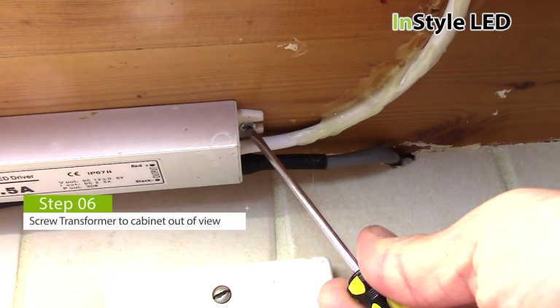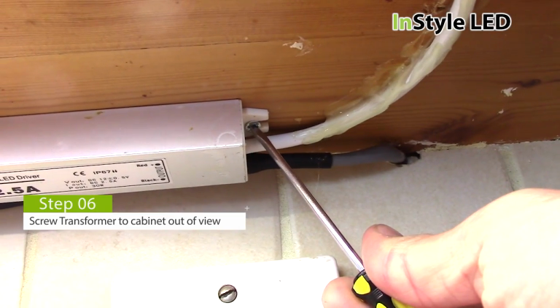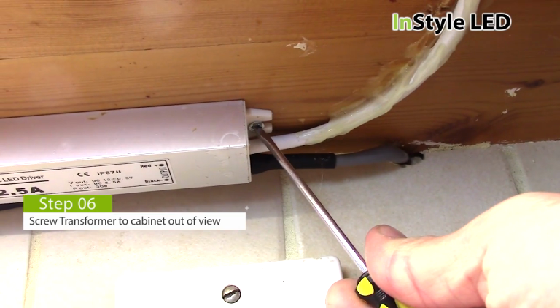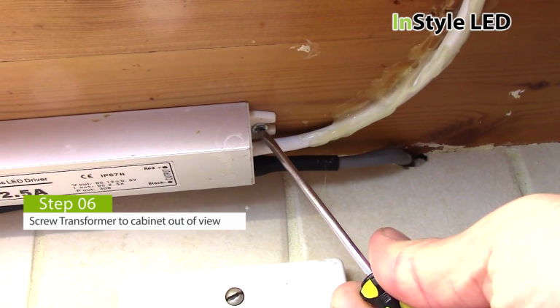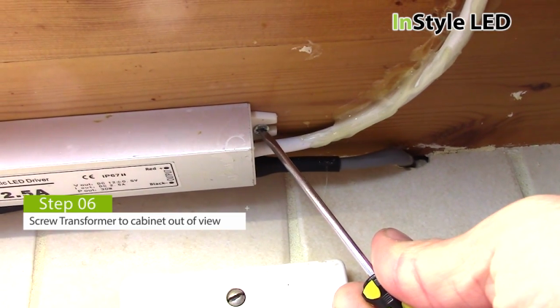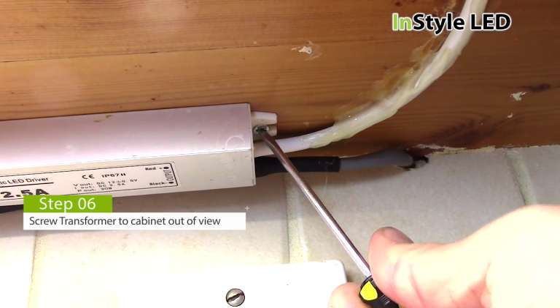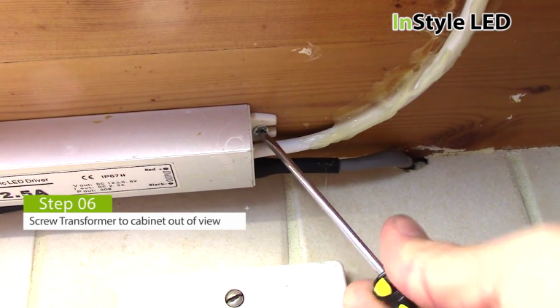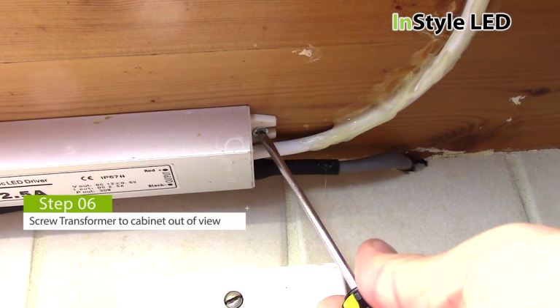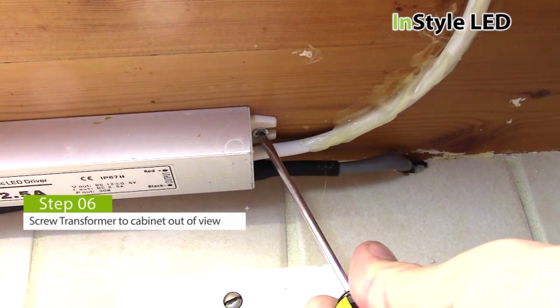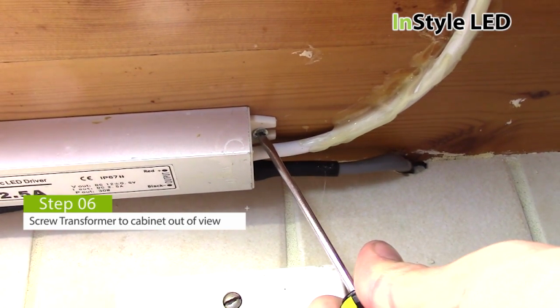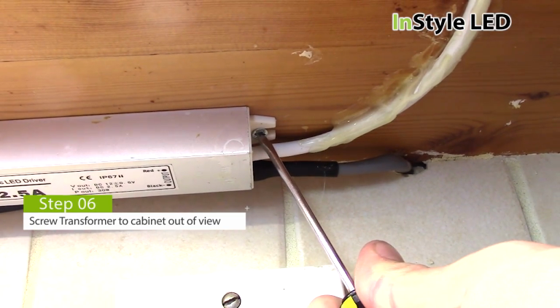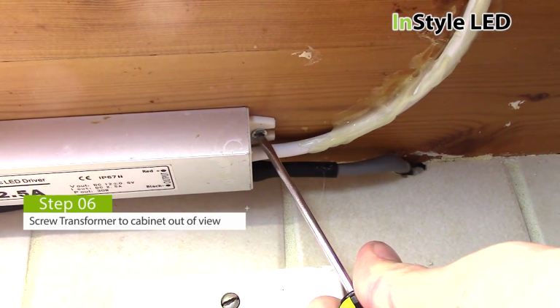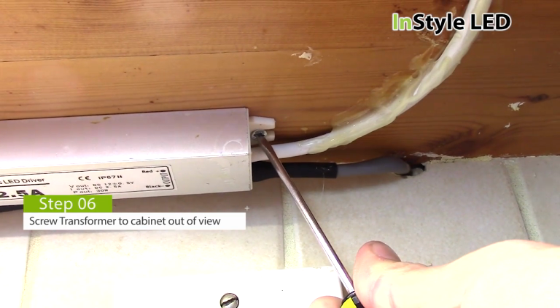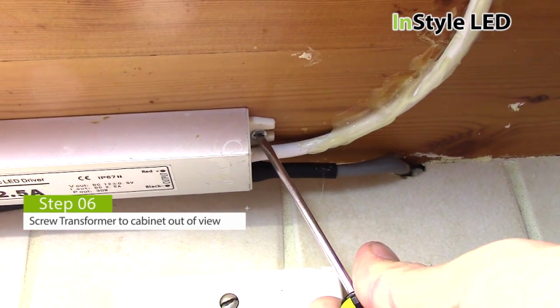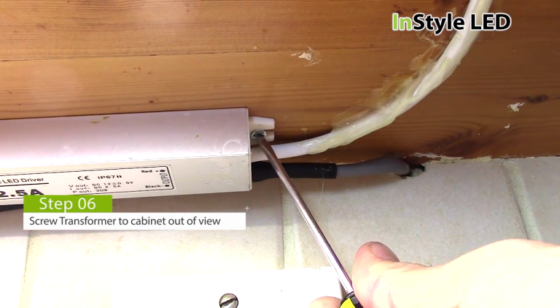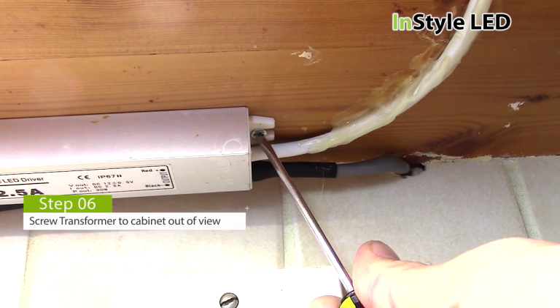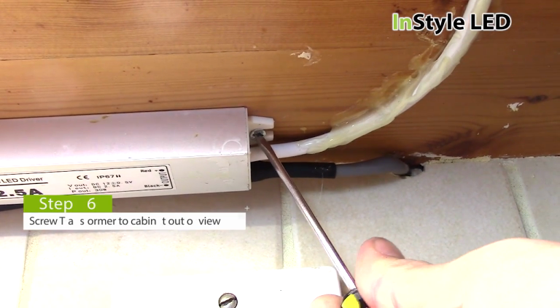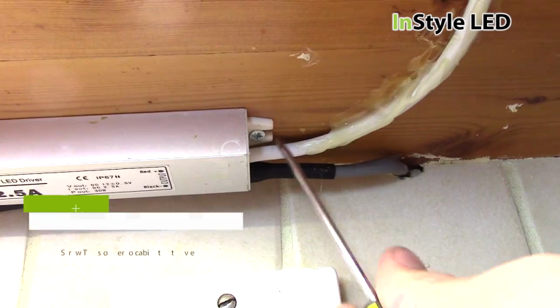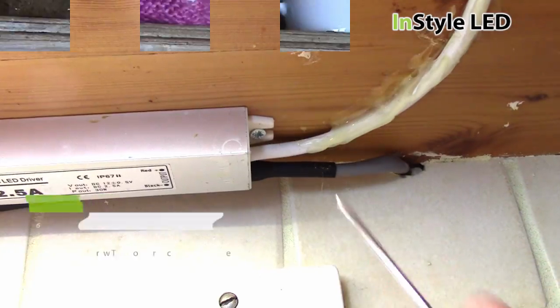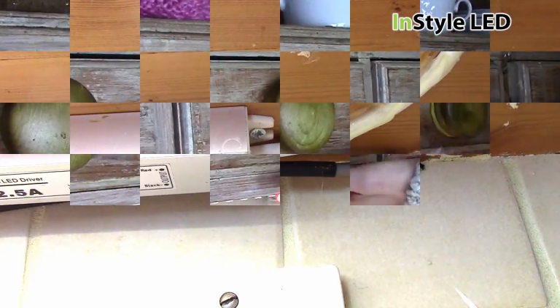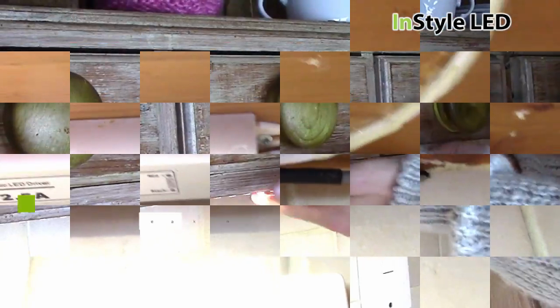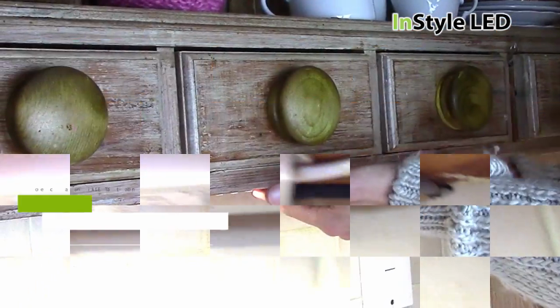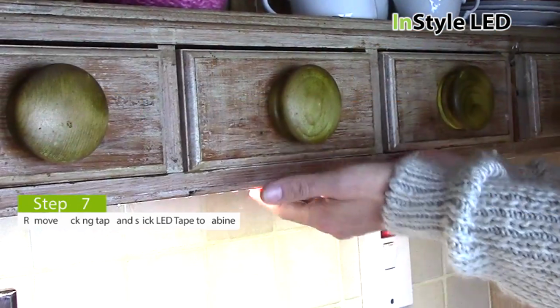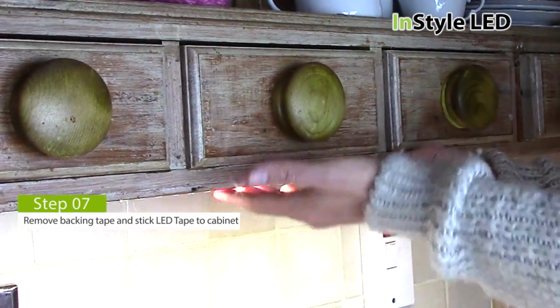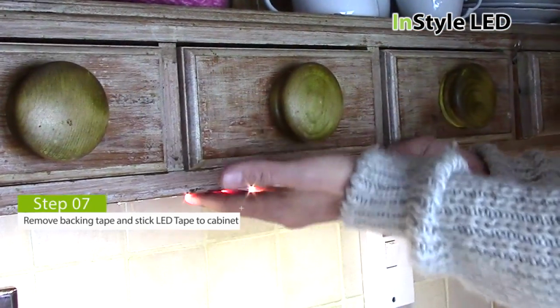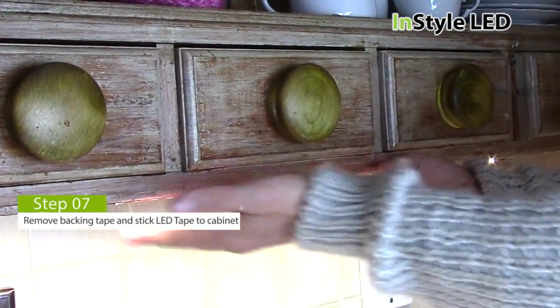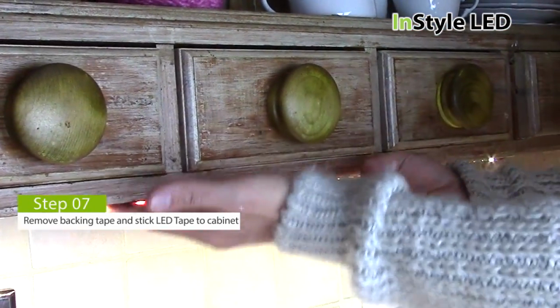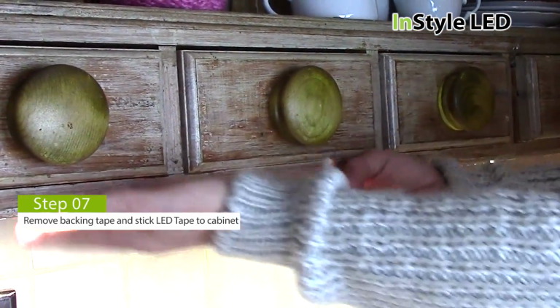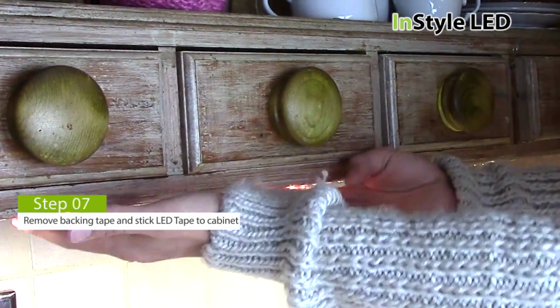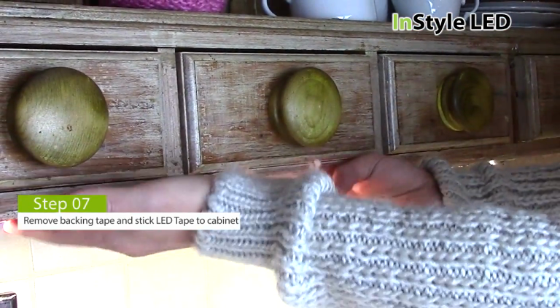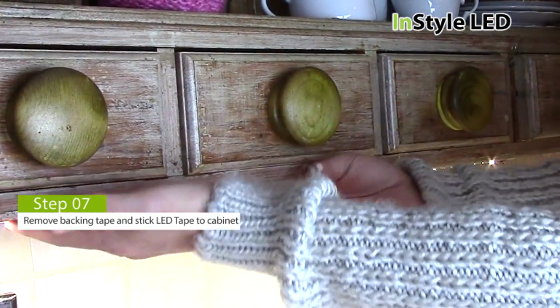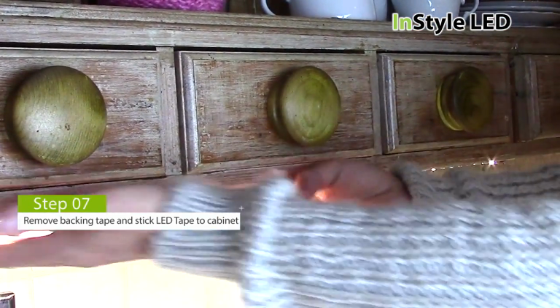Next, screw the transformer to the cabinet. Then stick the LED tape into position.